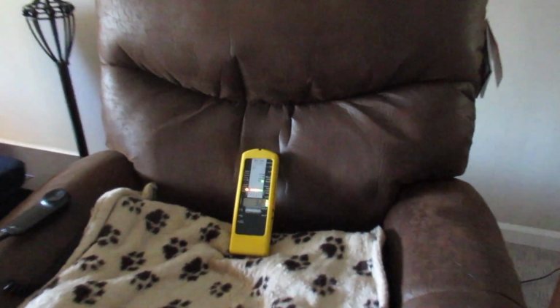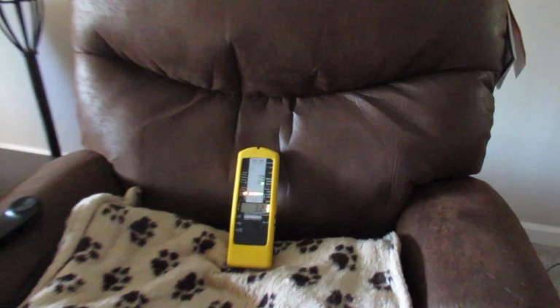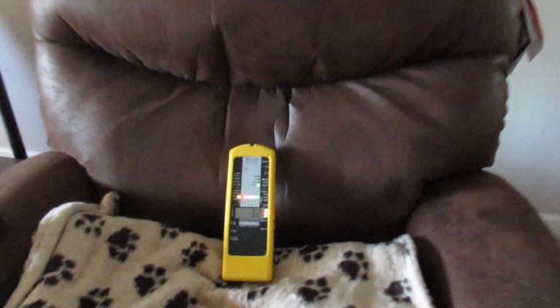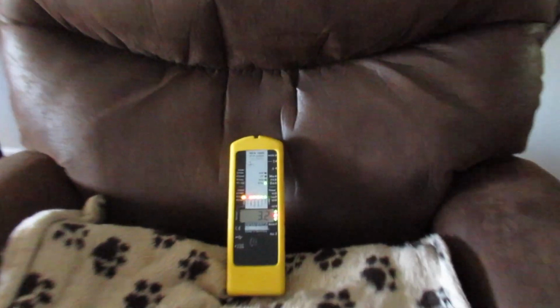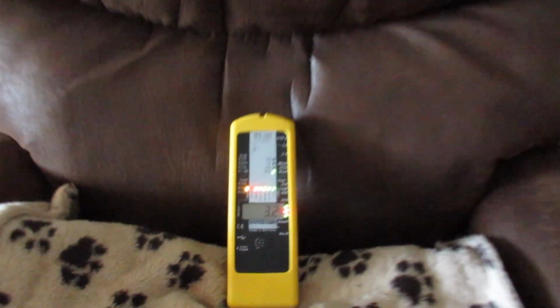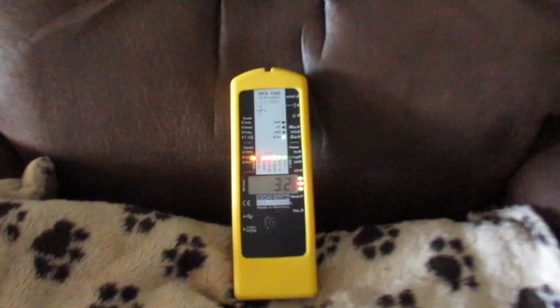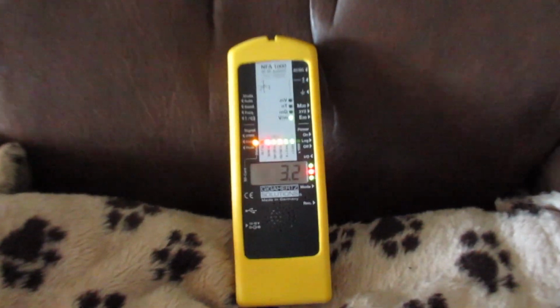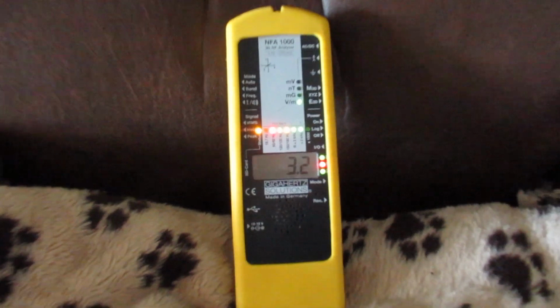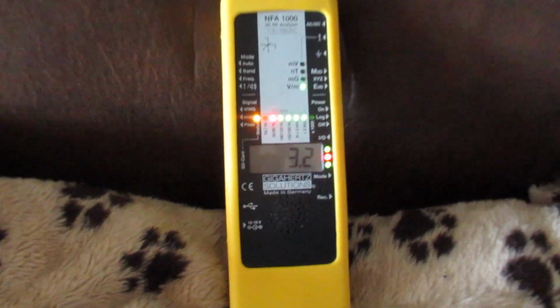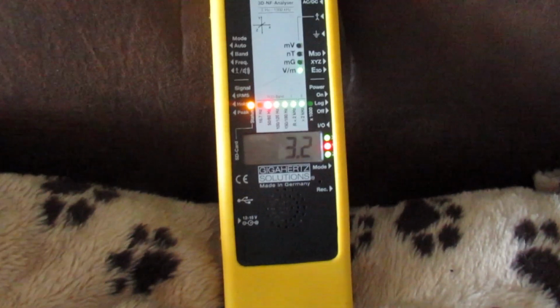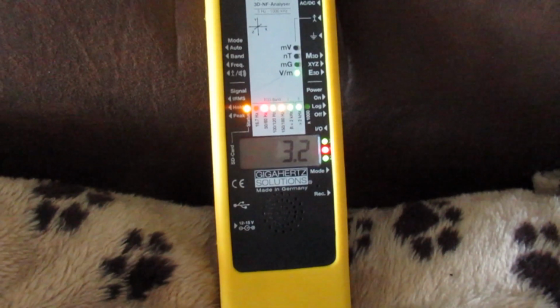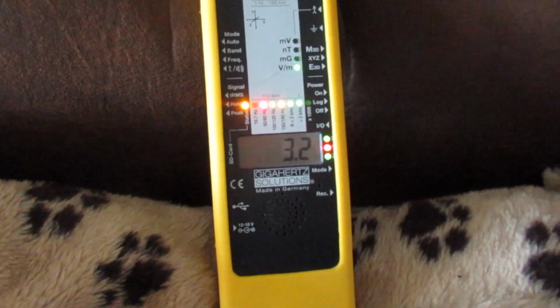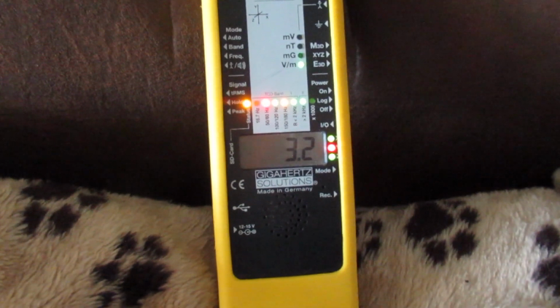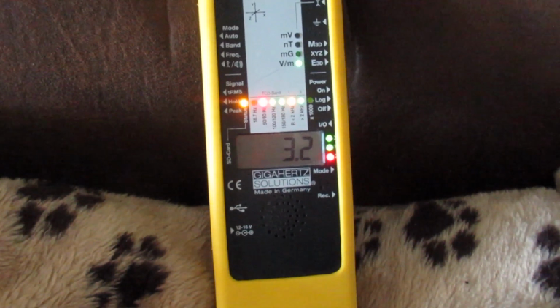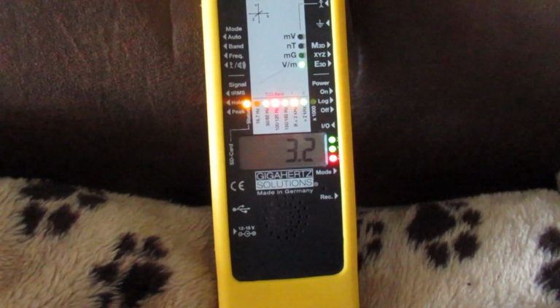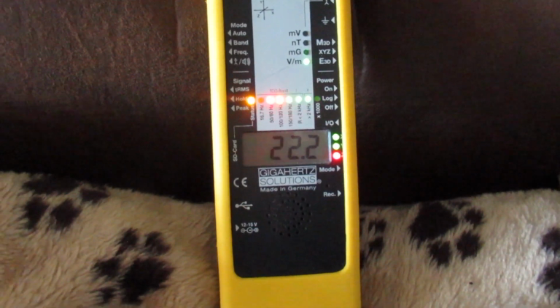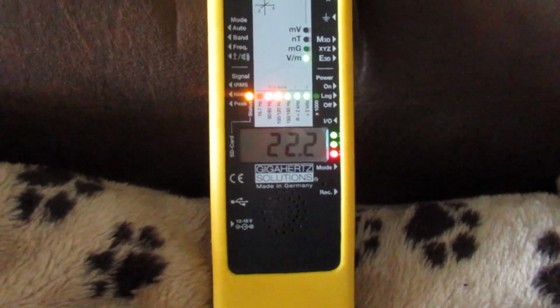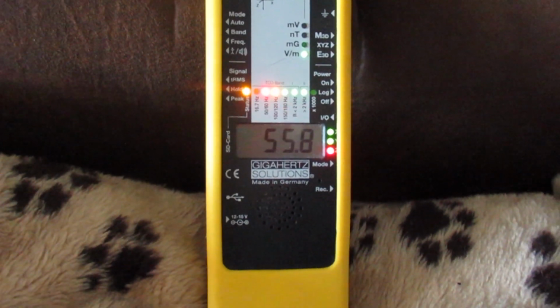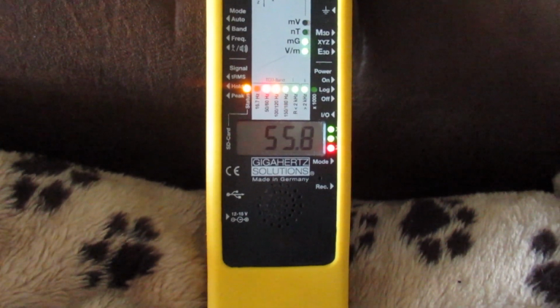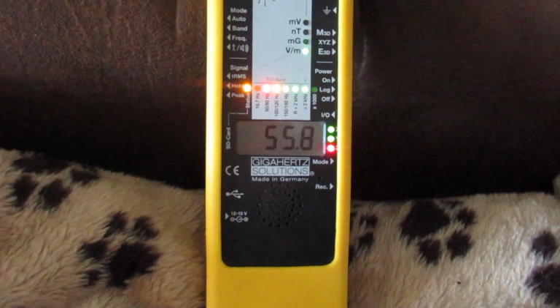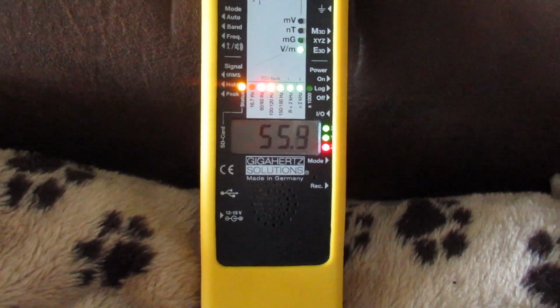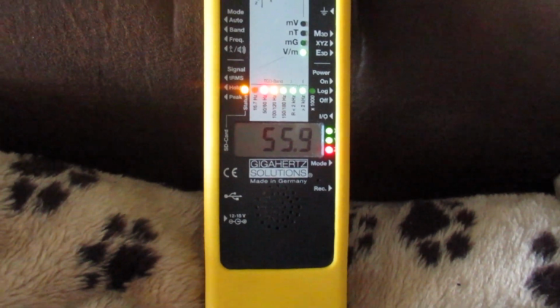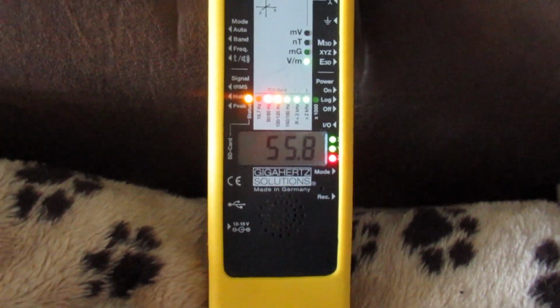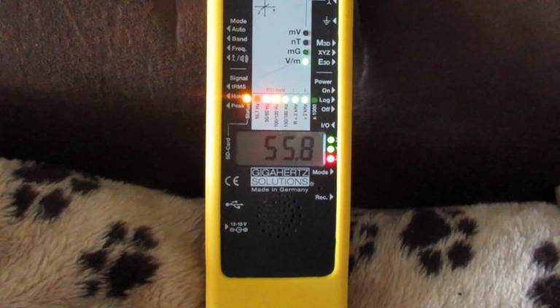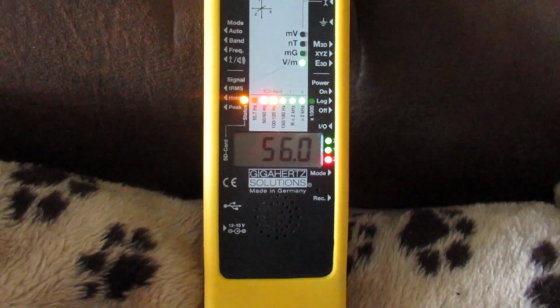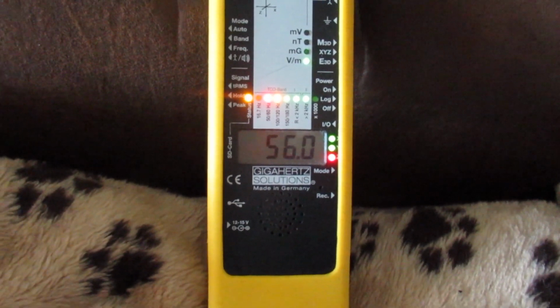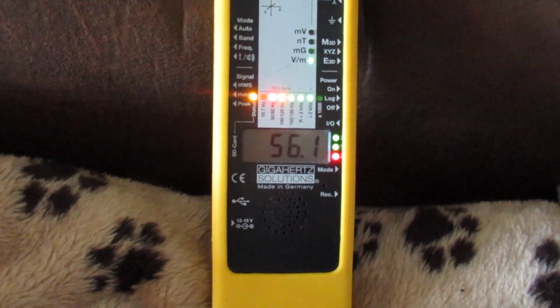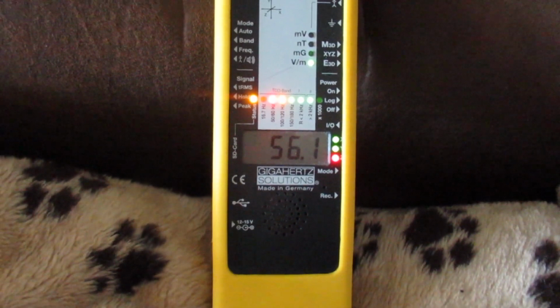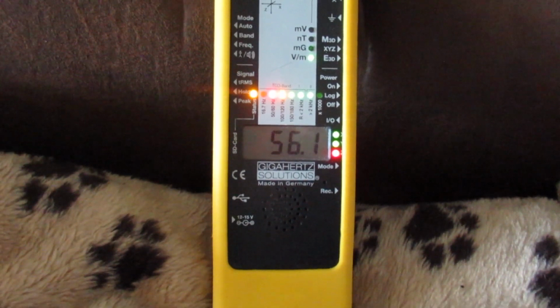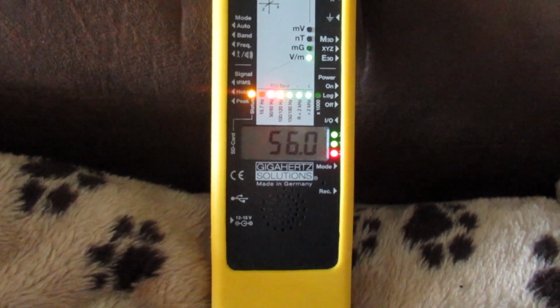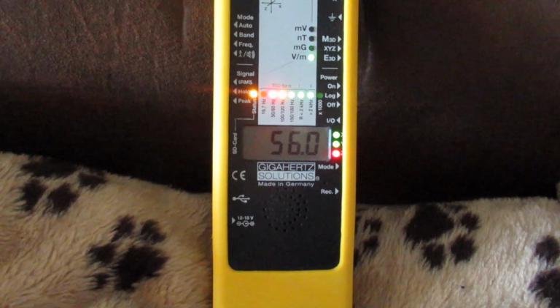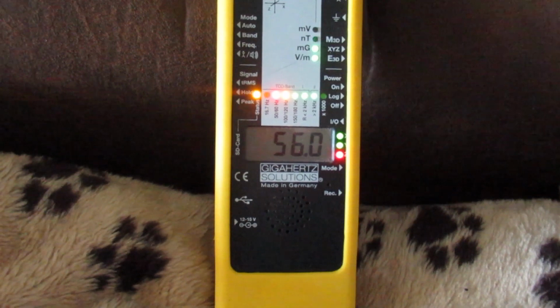Please plug the cord back in. Okay, so that's with the electric chair plugged in.